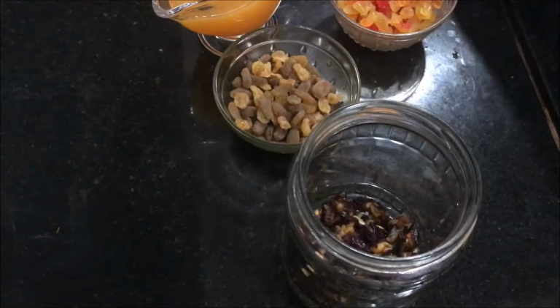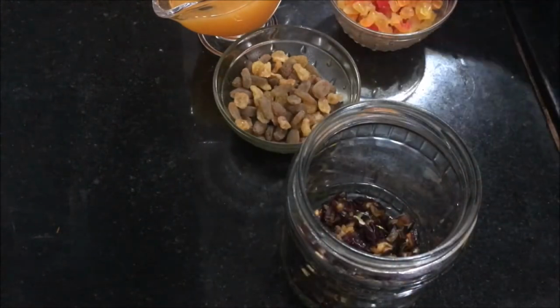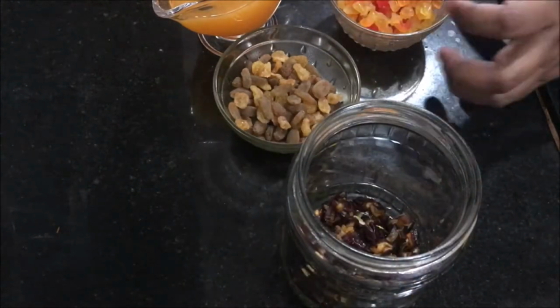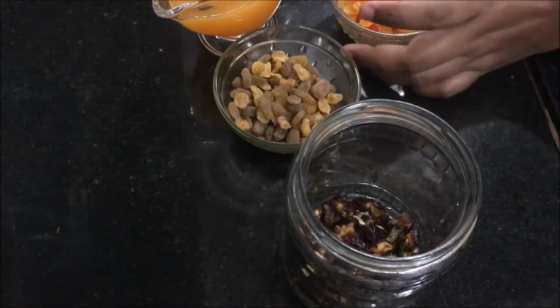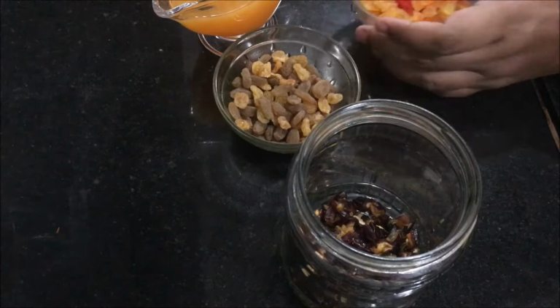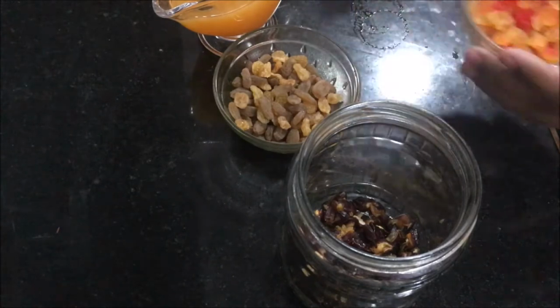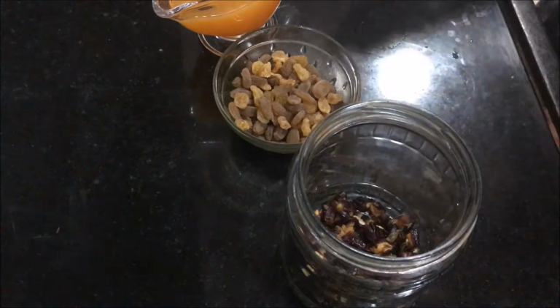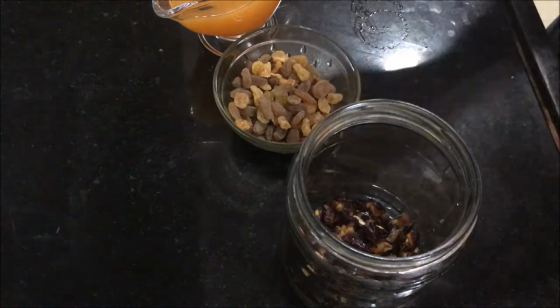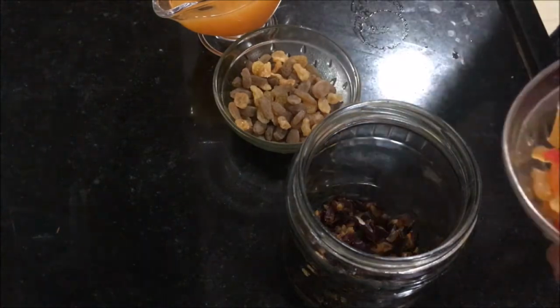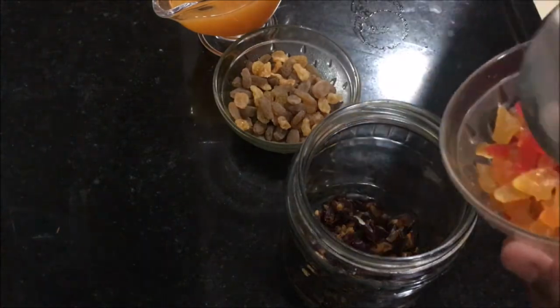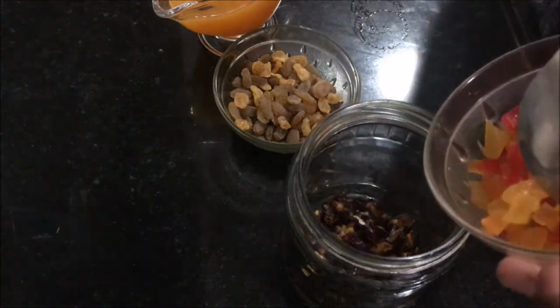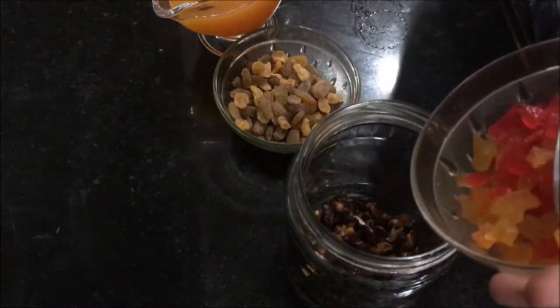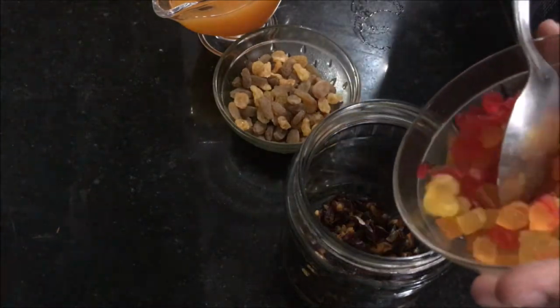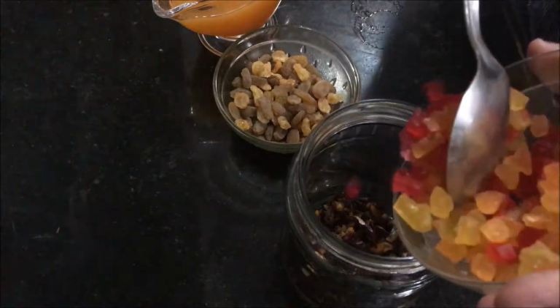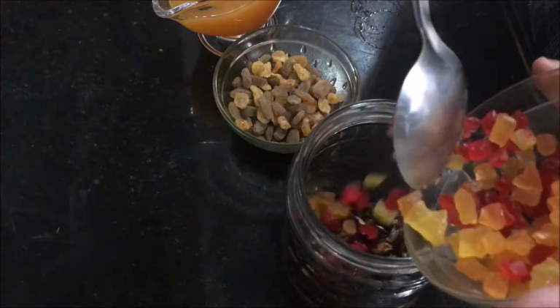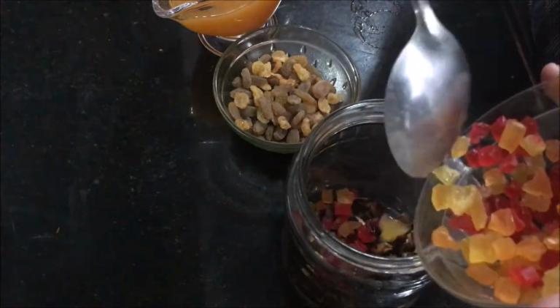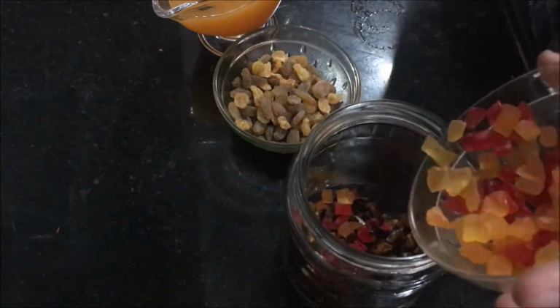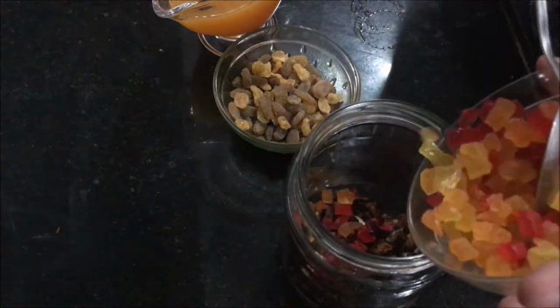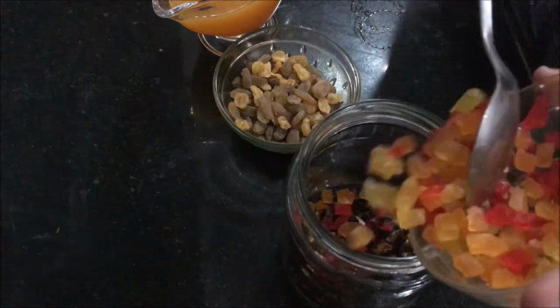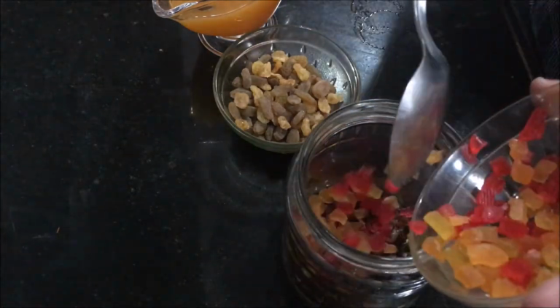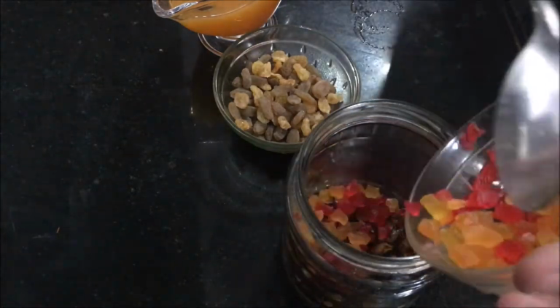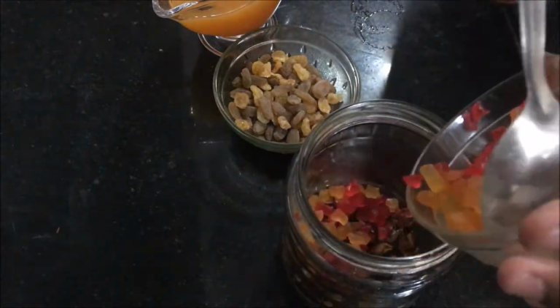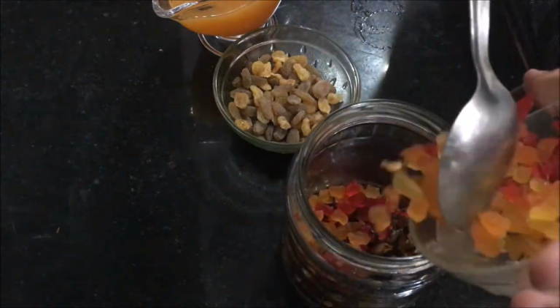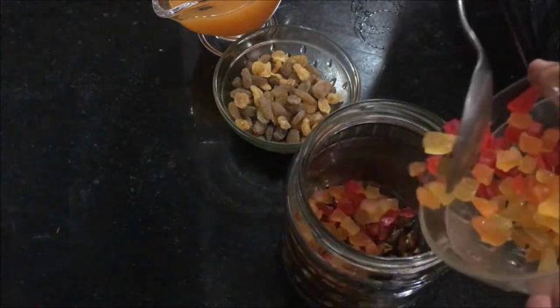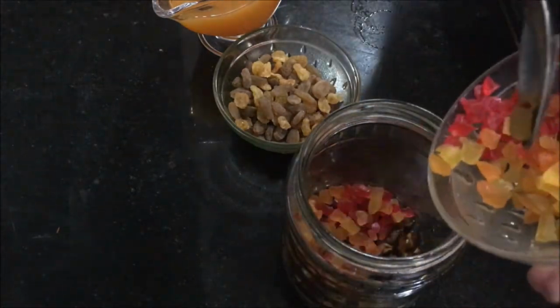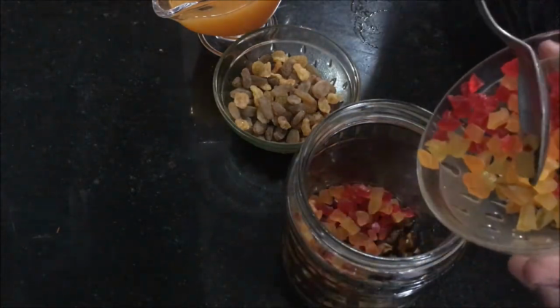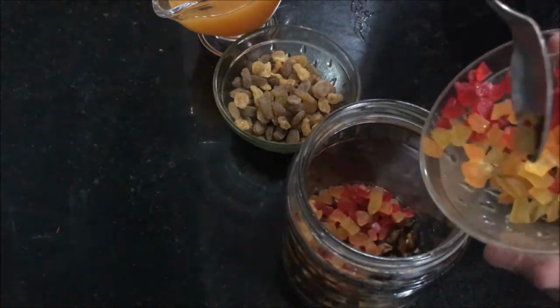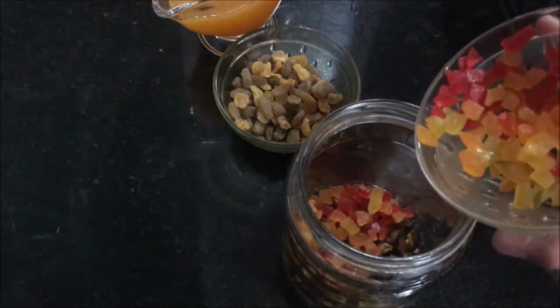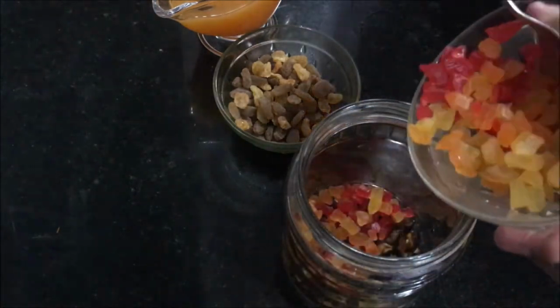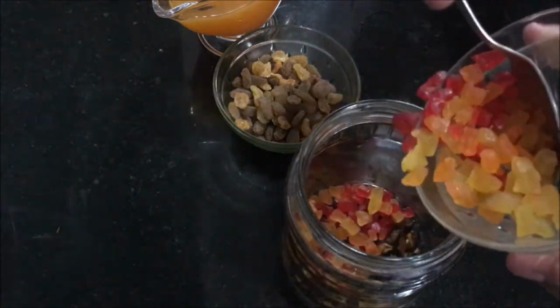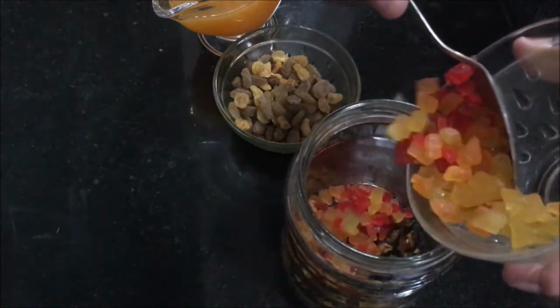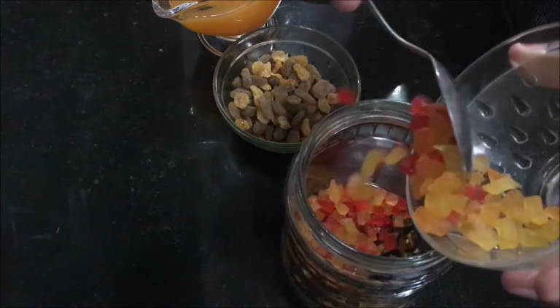In case you're soaking it for a longer time — maybe 8 hours or more — then leave it in the refrigerator.